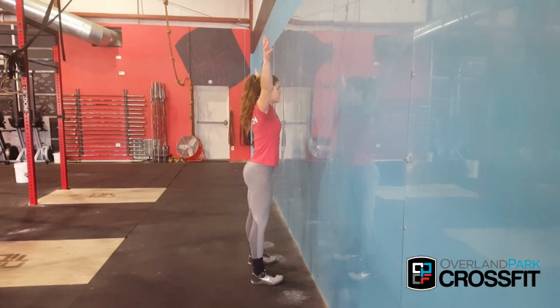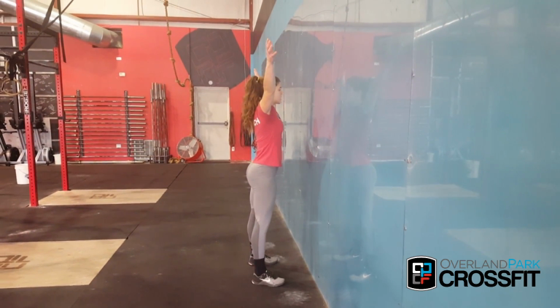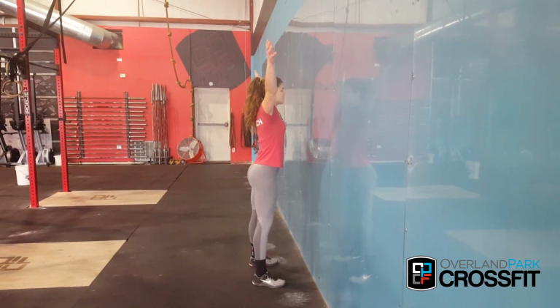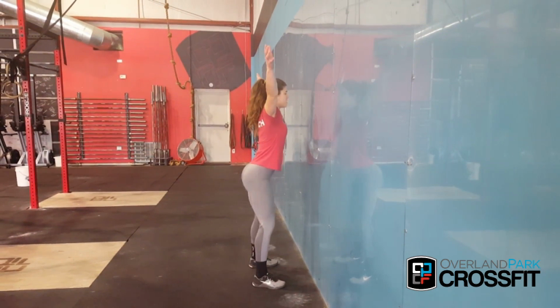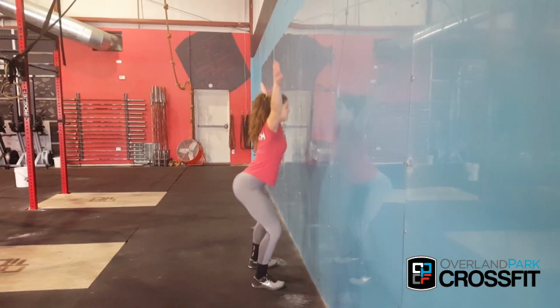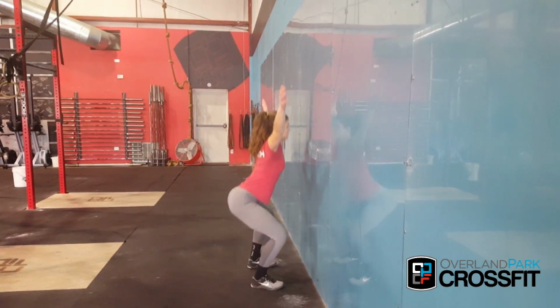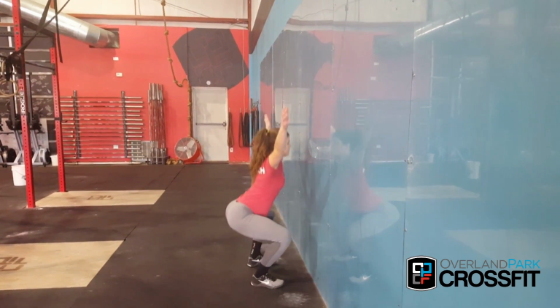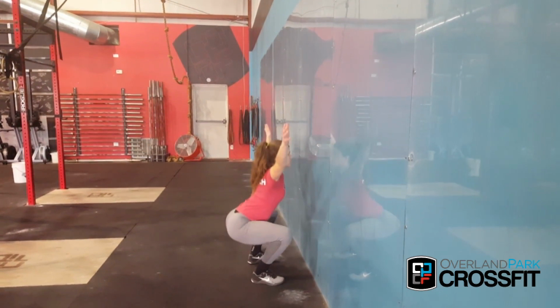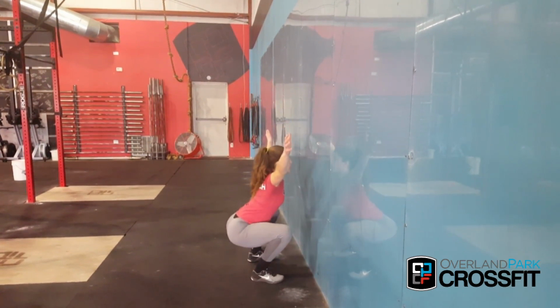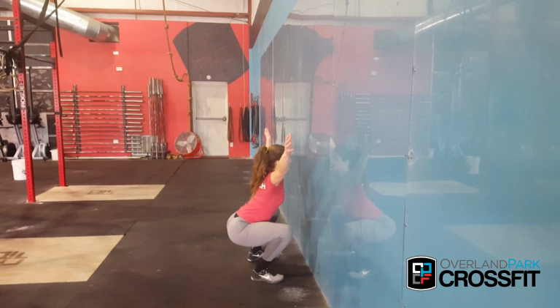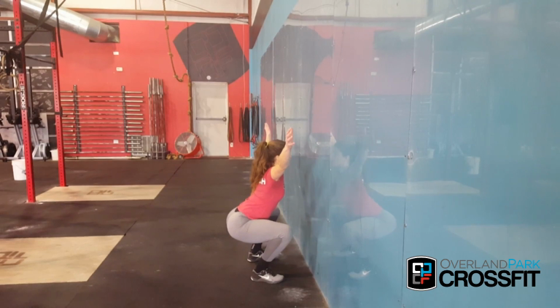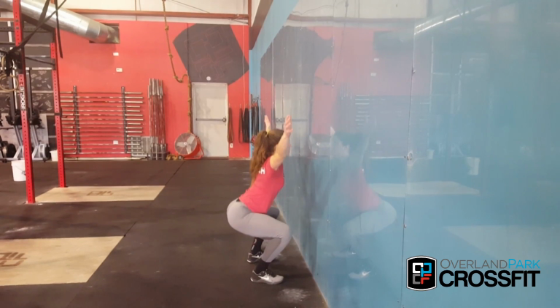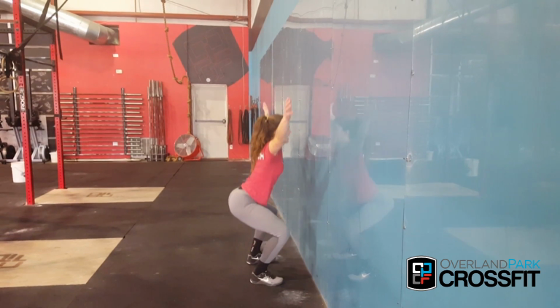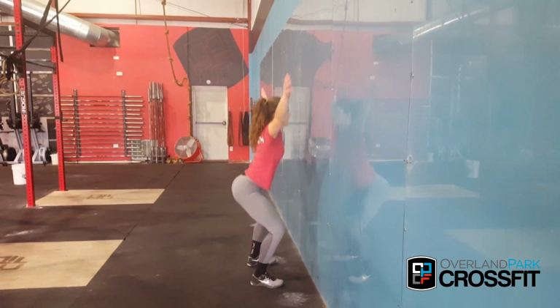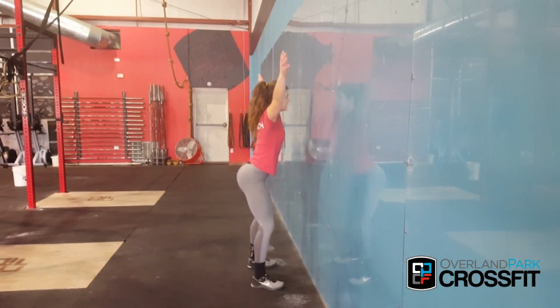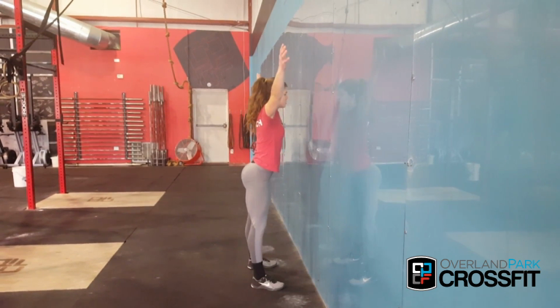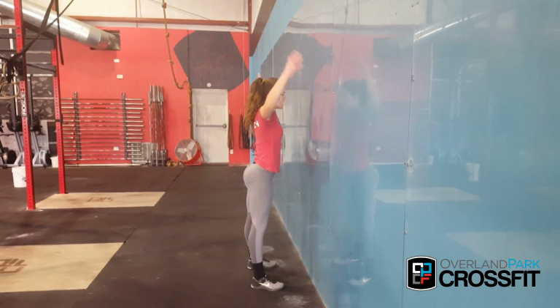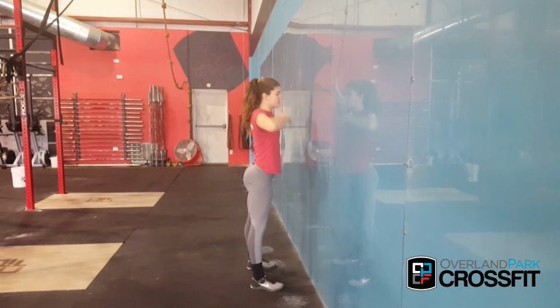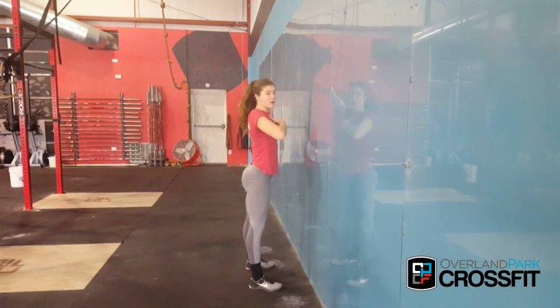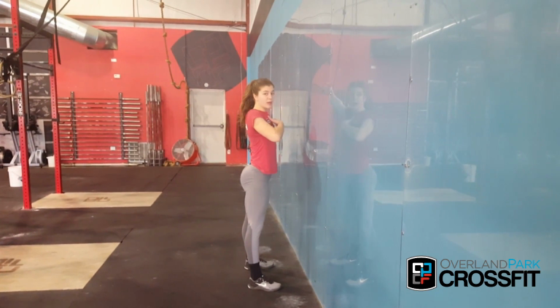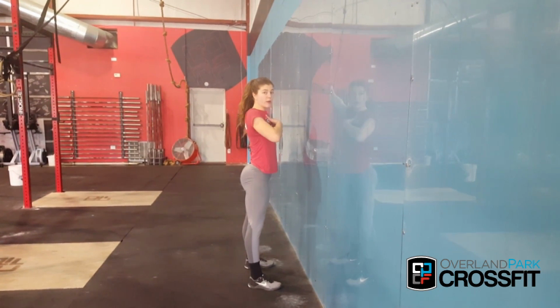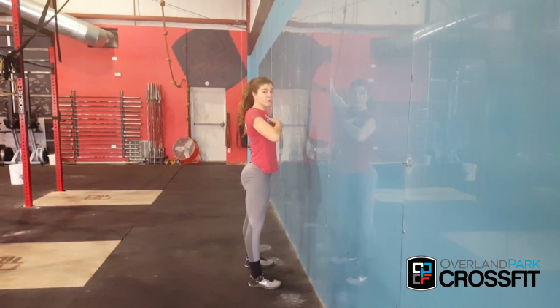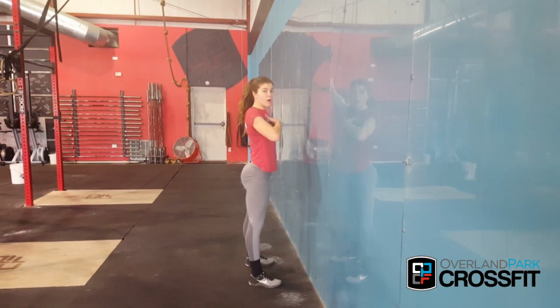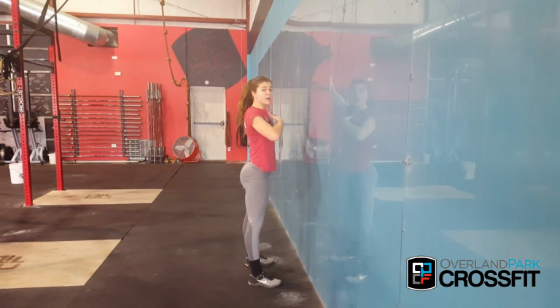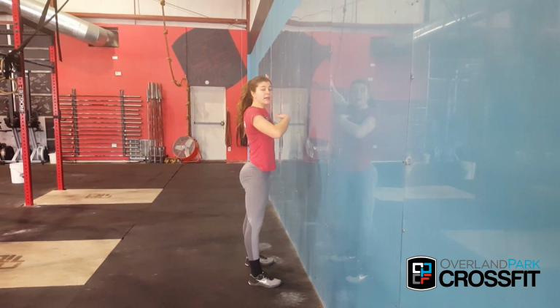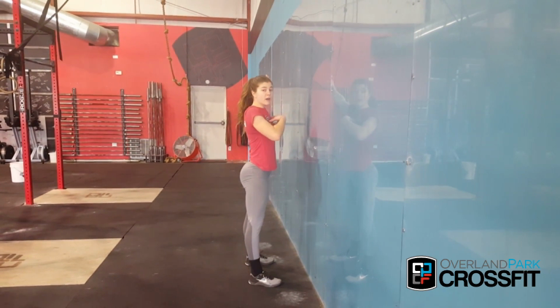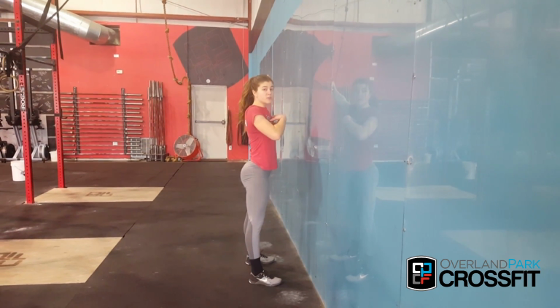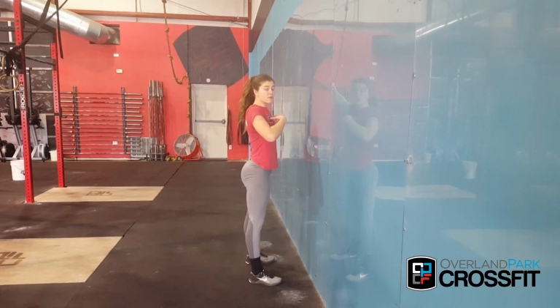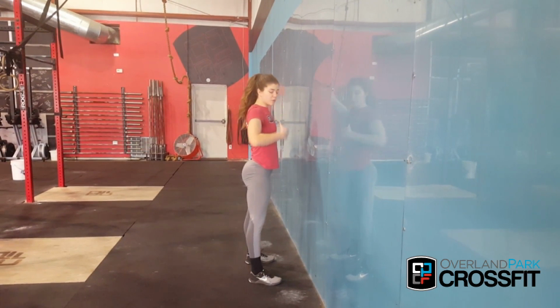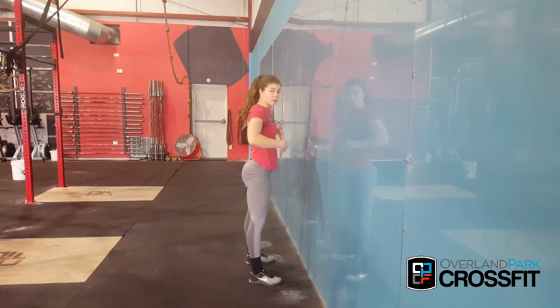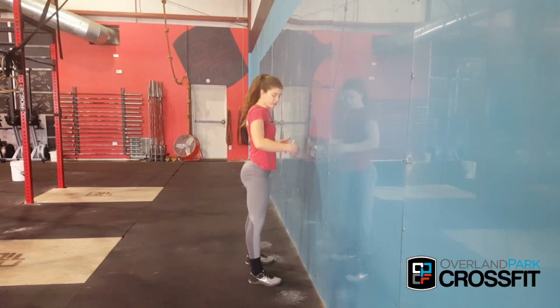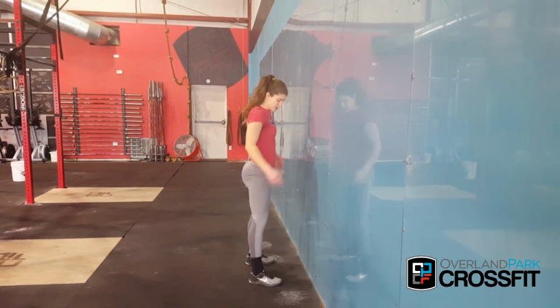You're going to come down and try to keep your head, chest, all that away from the wall. If that feels comfortable, you're going to move in.